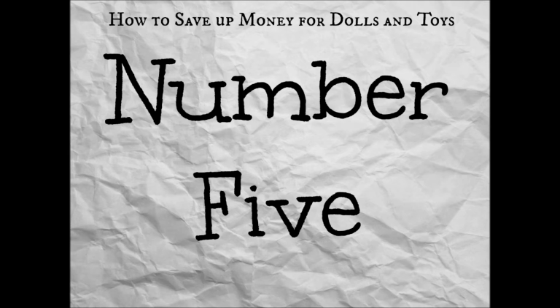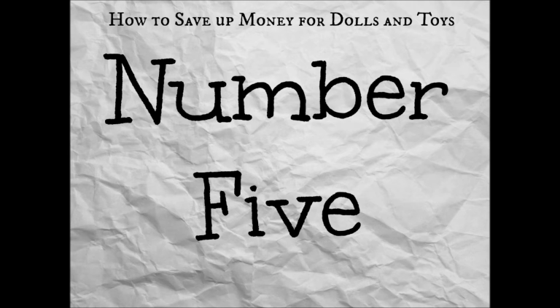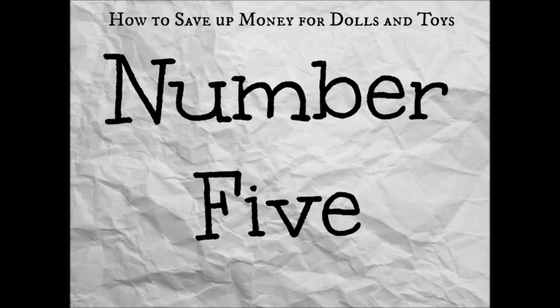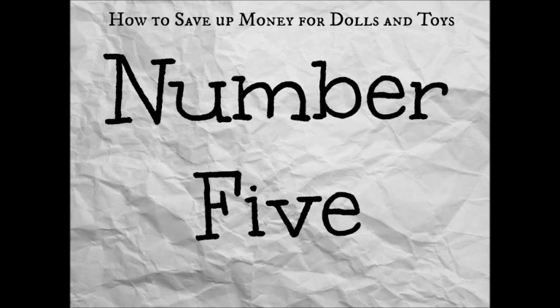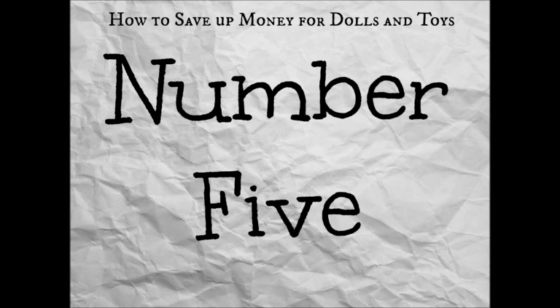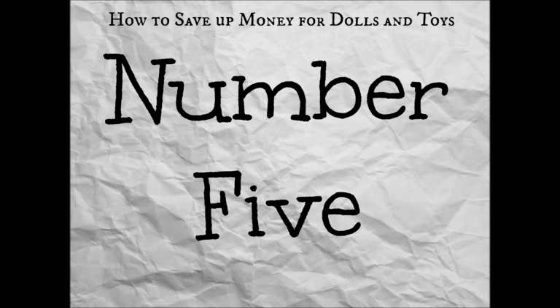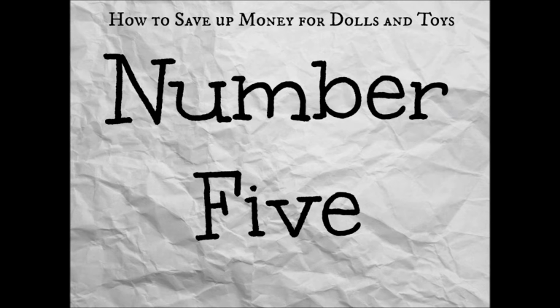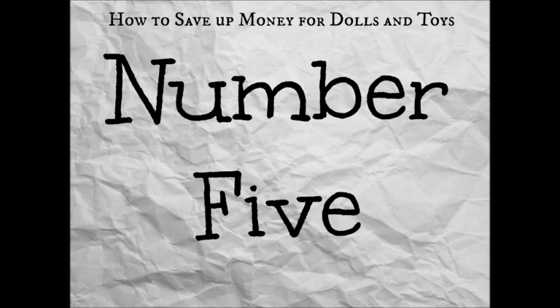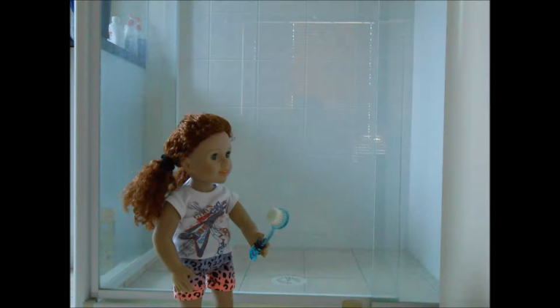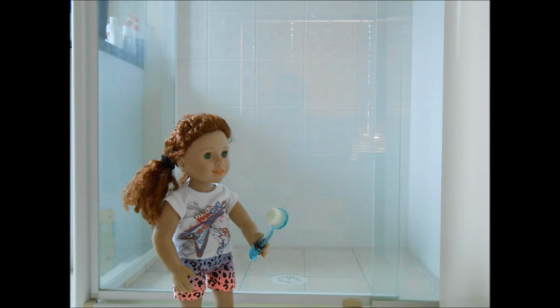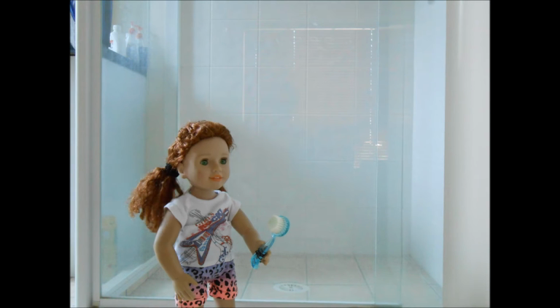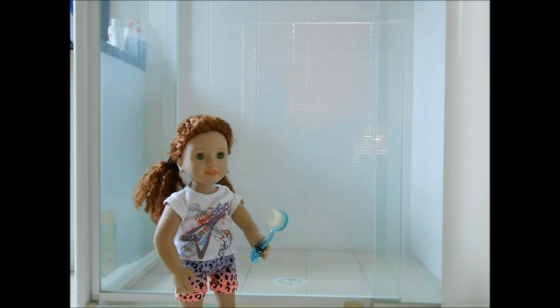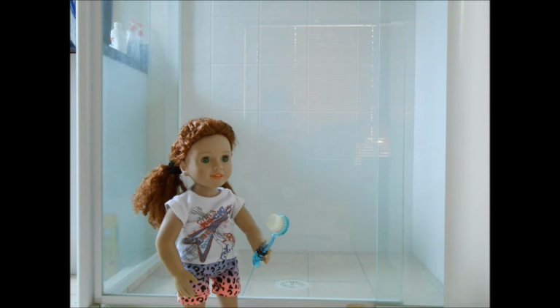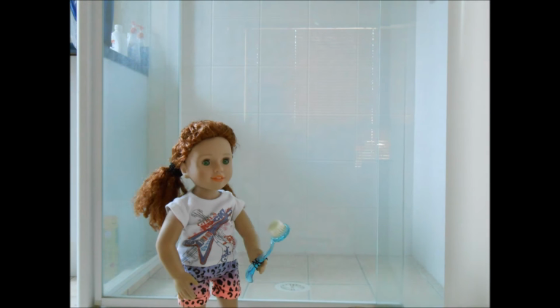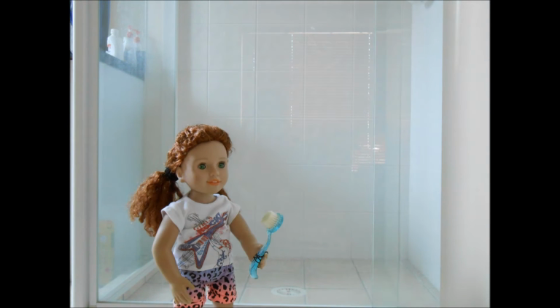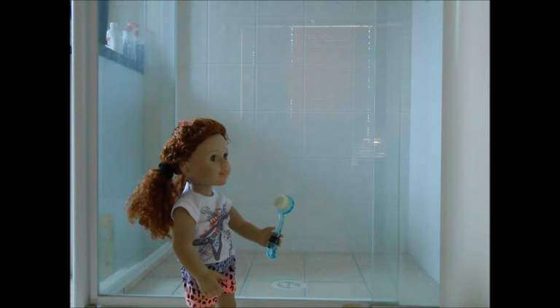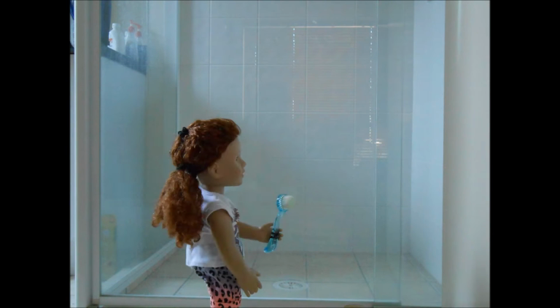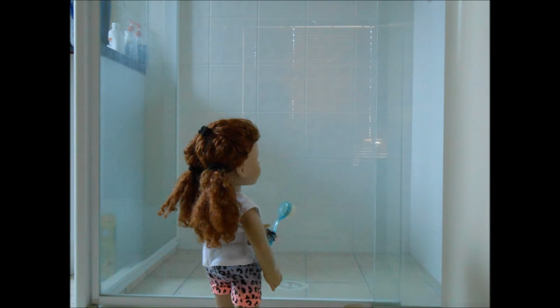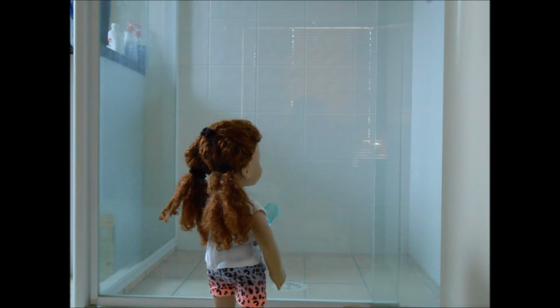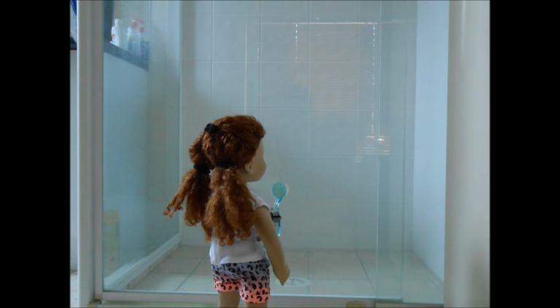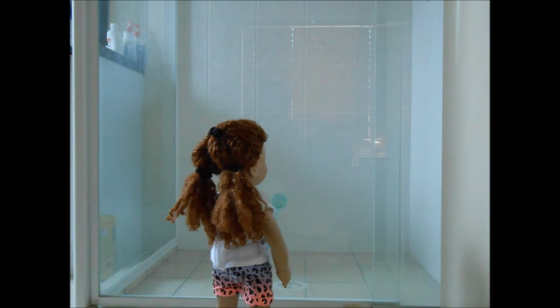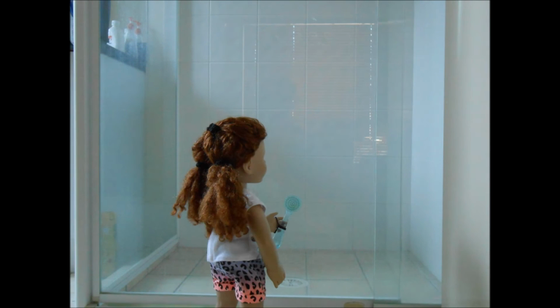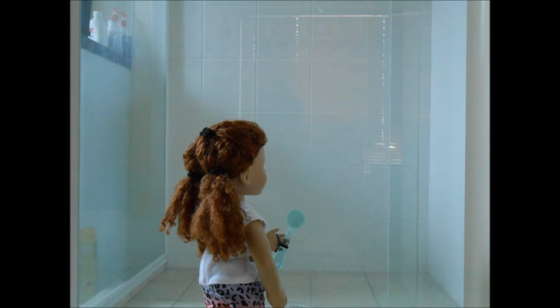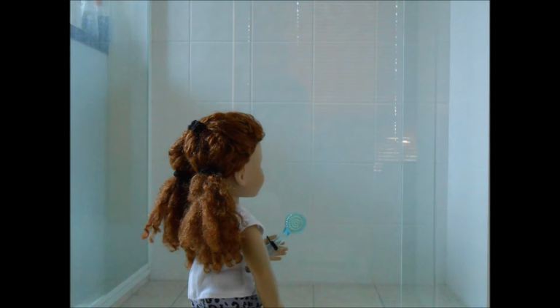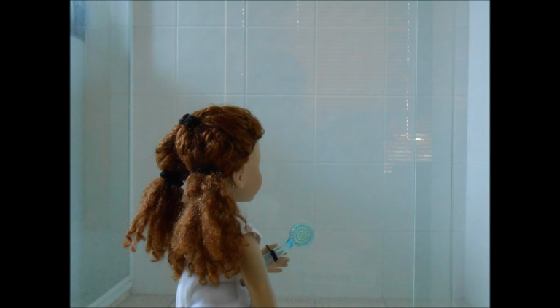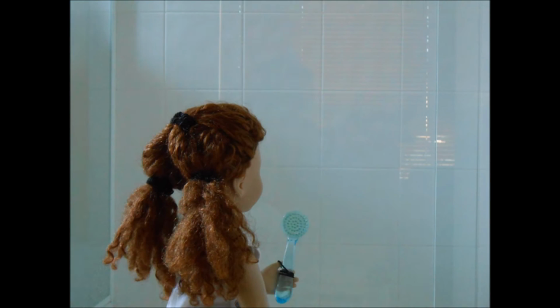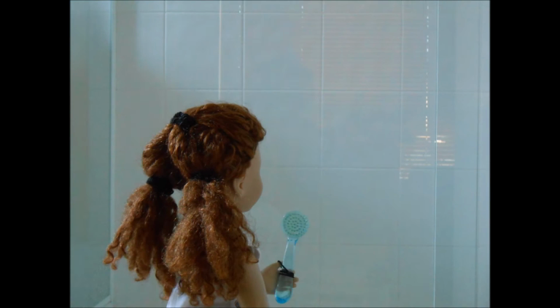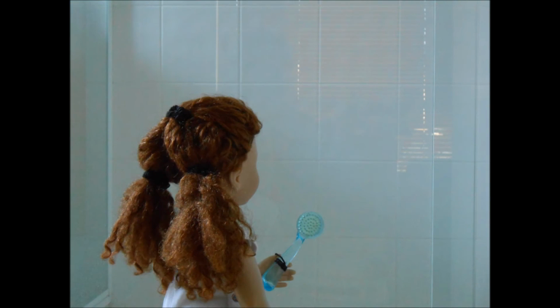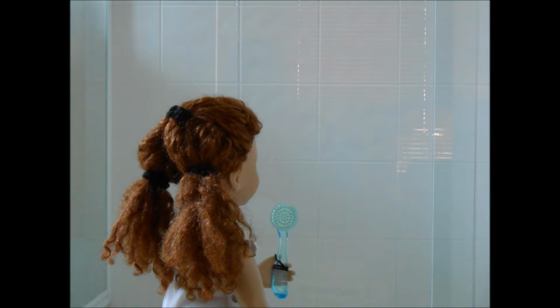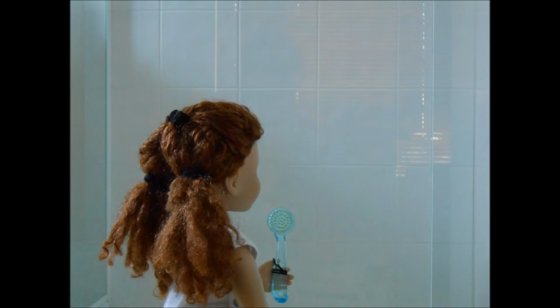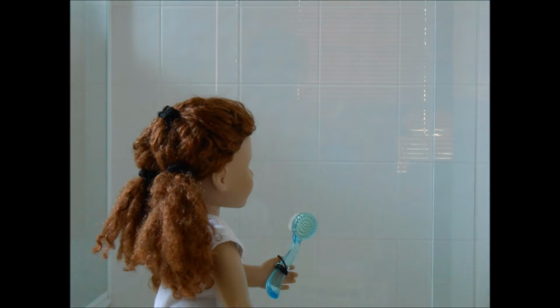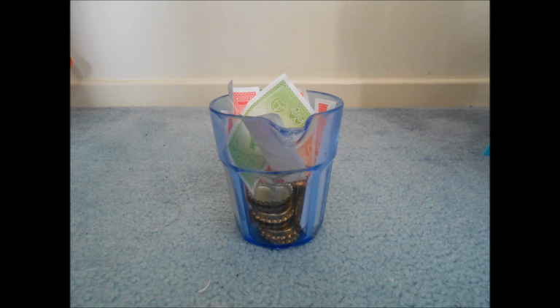Number five, help out with some extra jobs around the house, such as cleaning the shower.